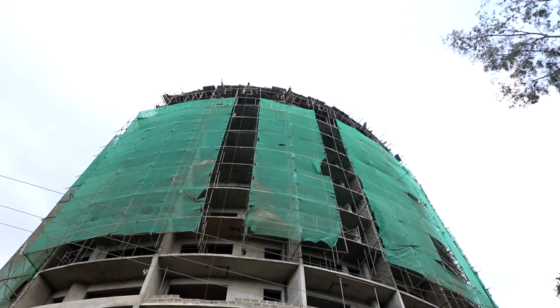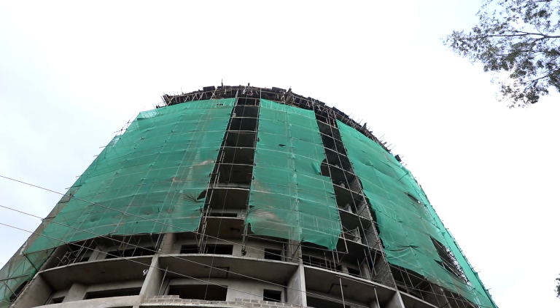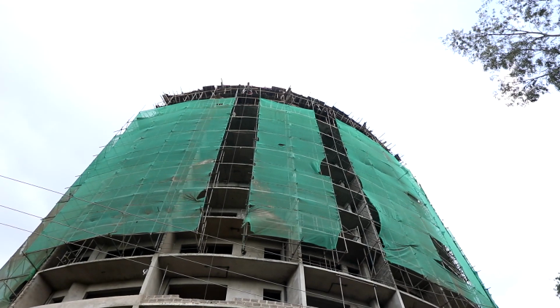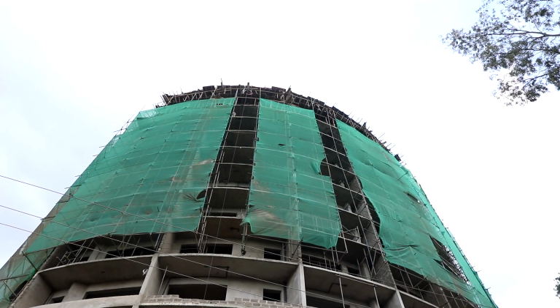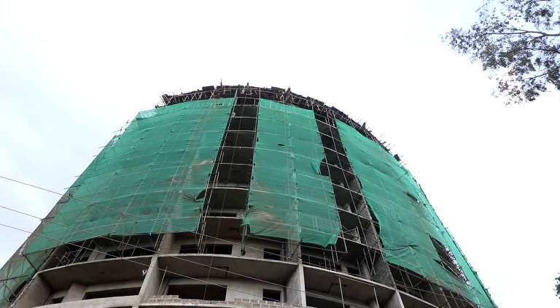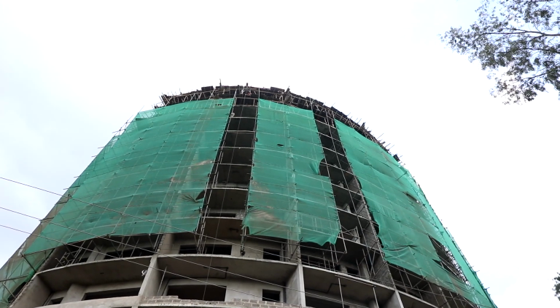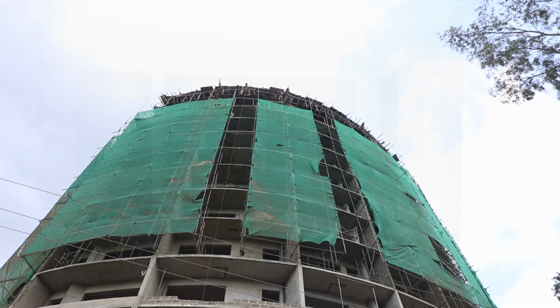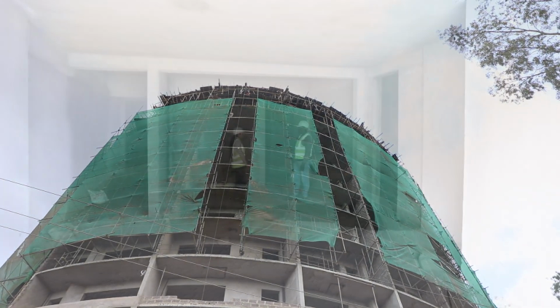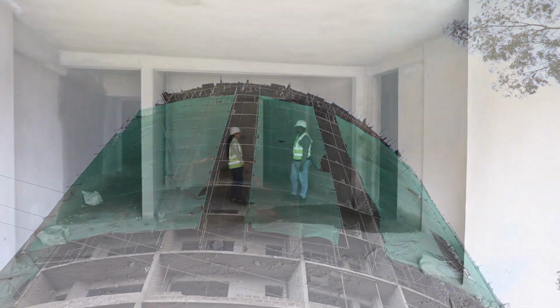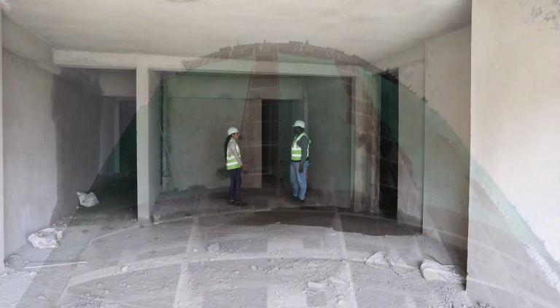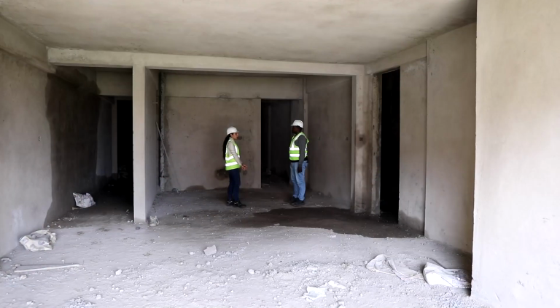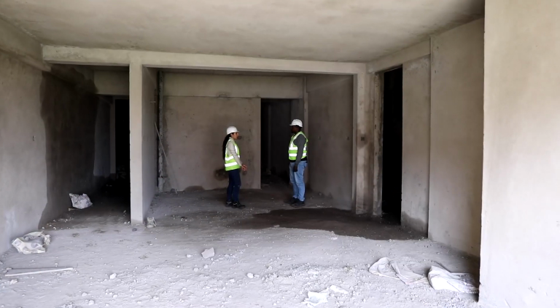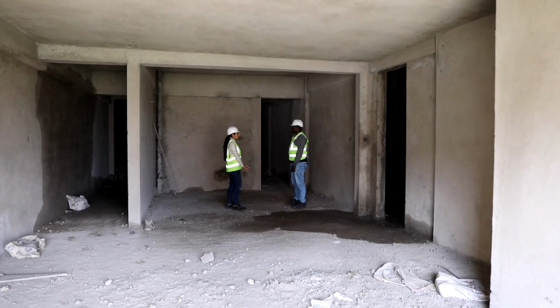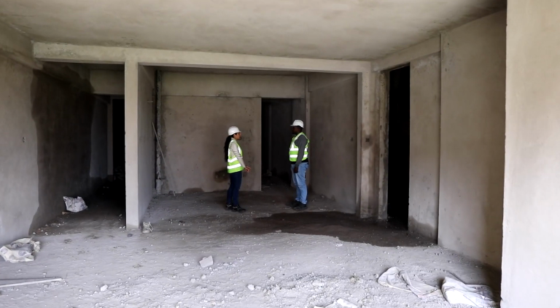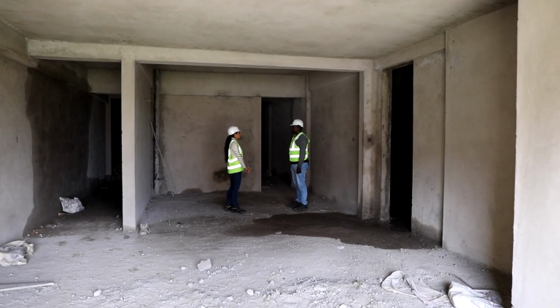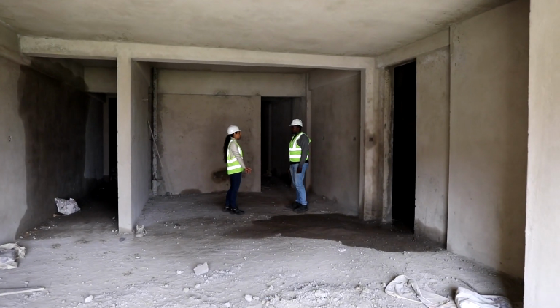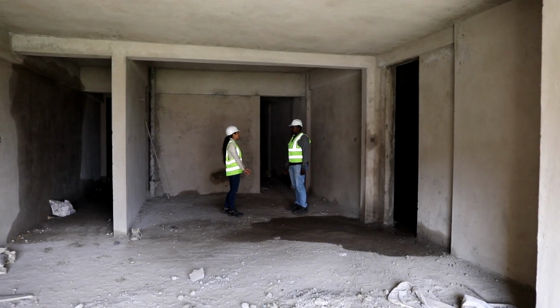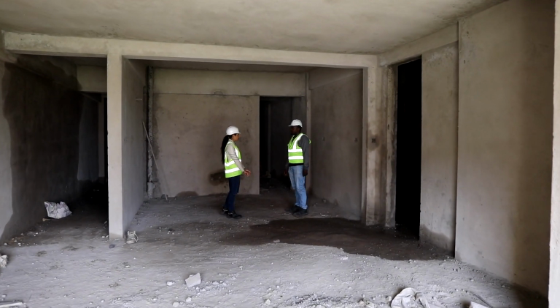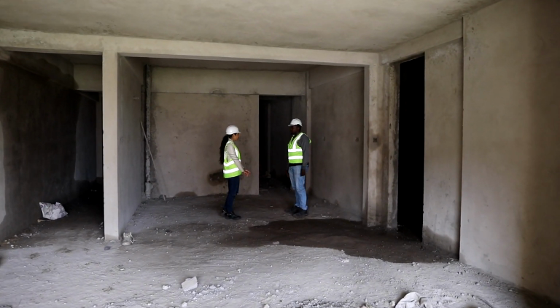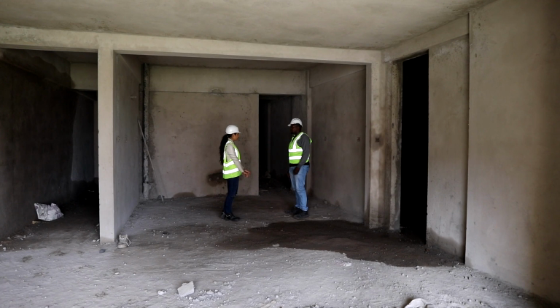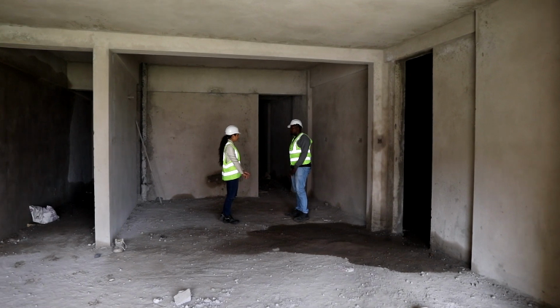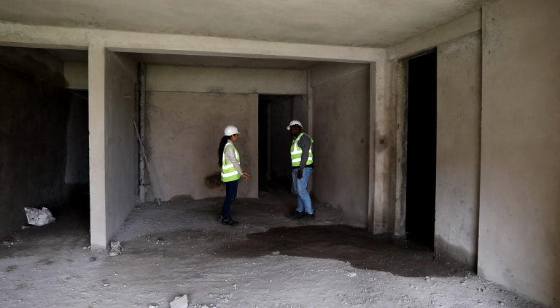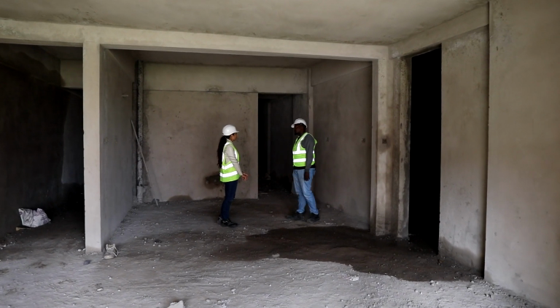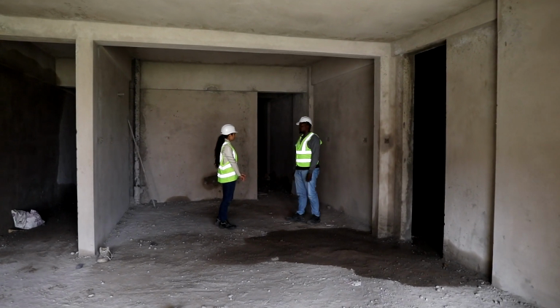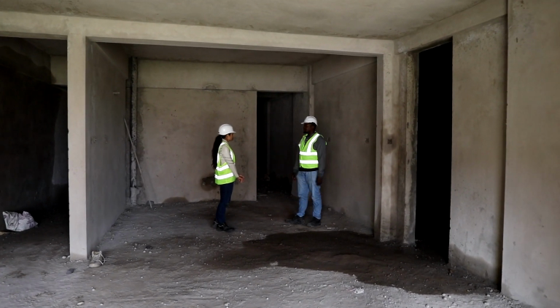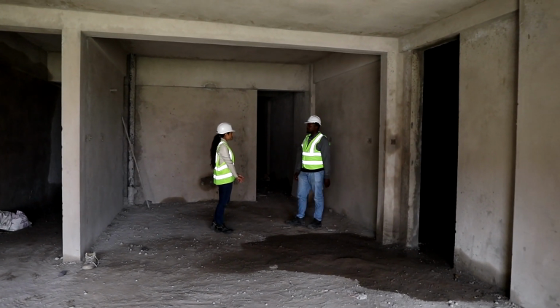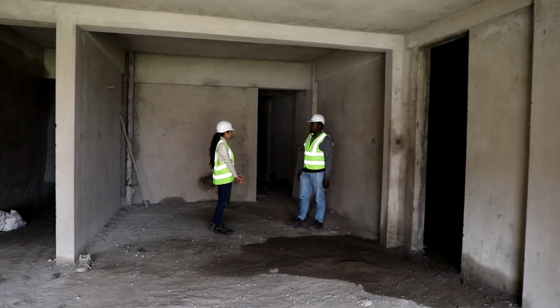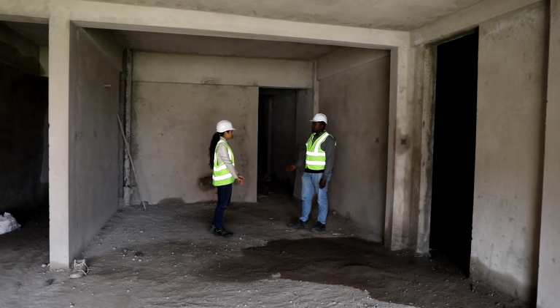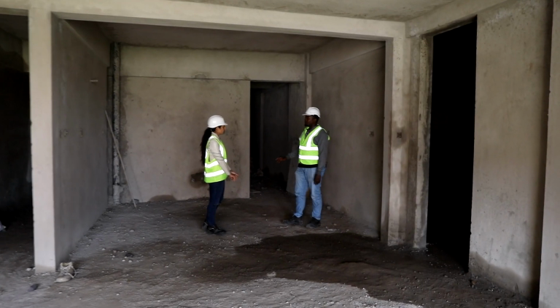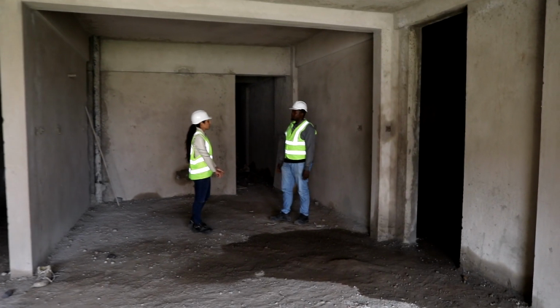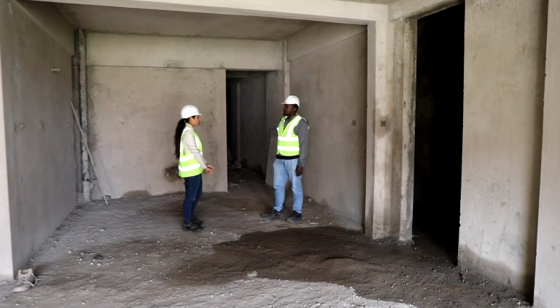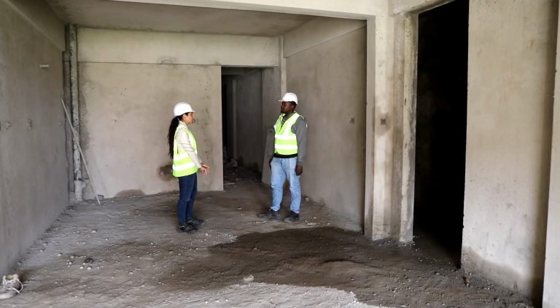Plaster work is on both the fourth floor and fifth floor, on all the units — 100% done on both blocks.